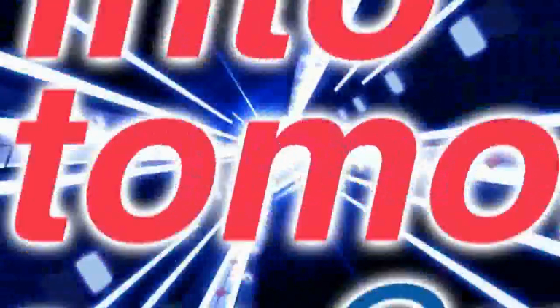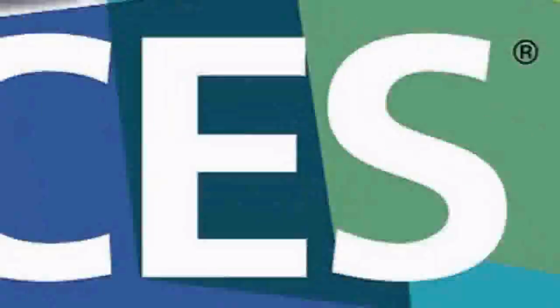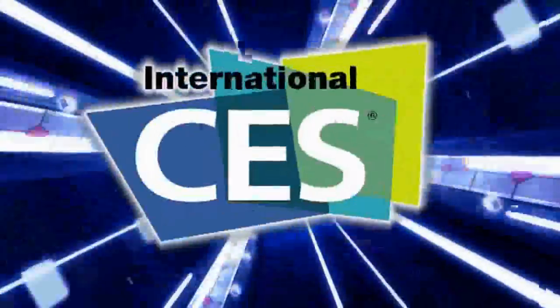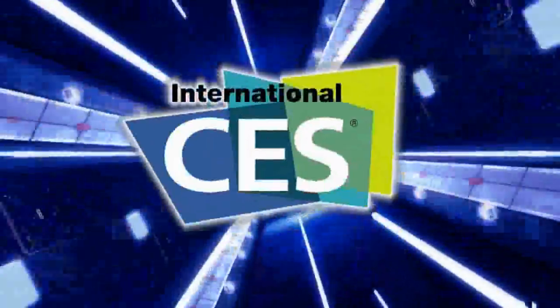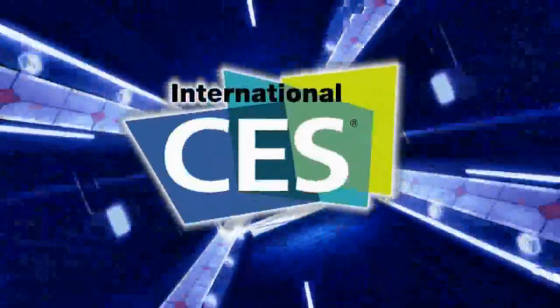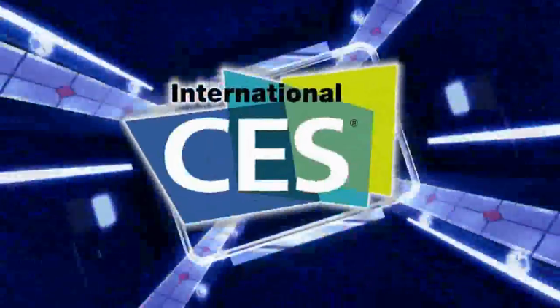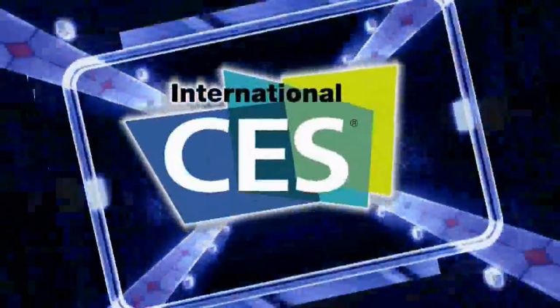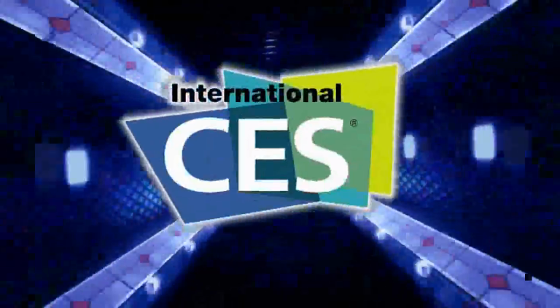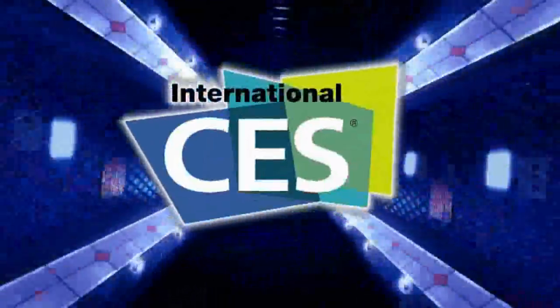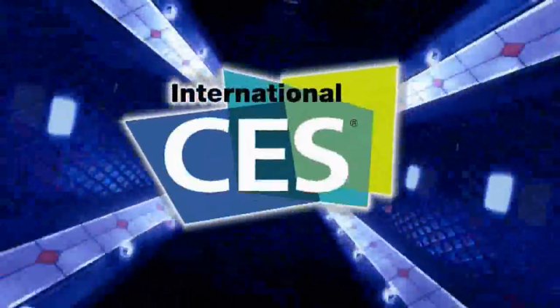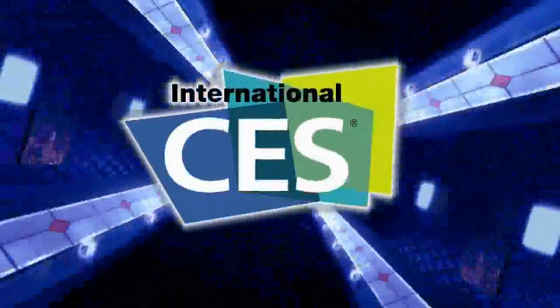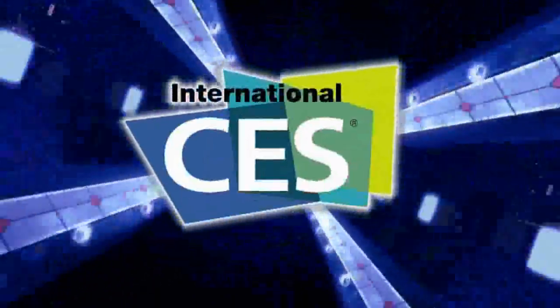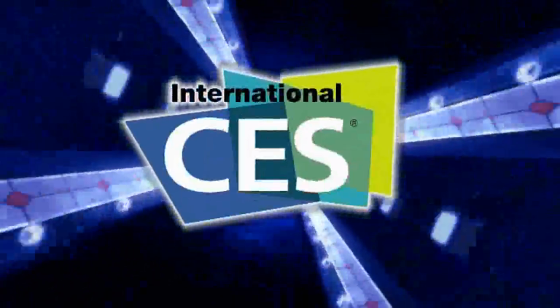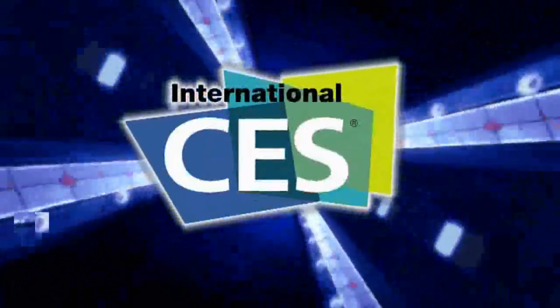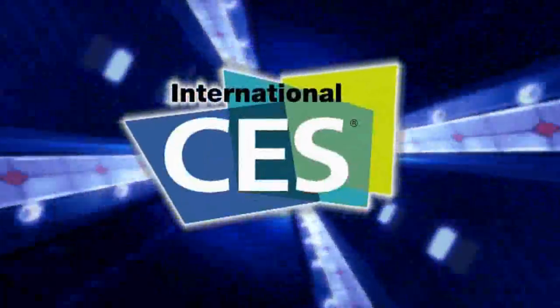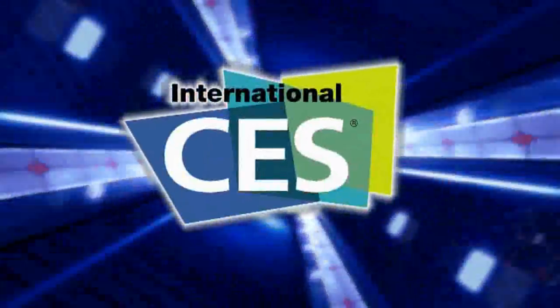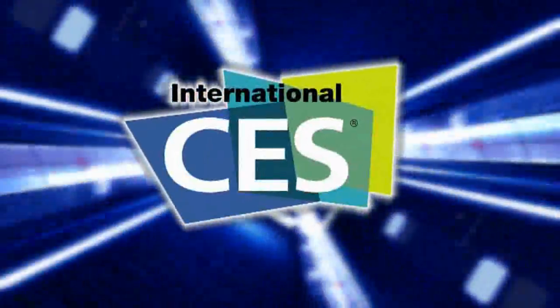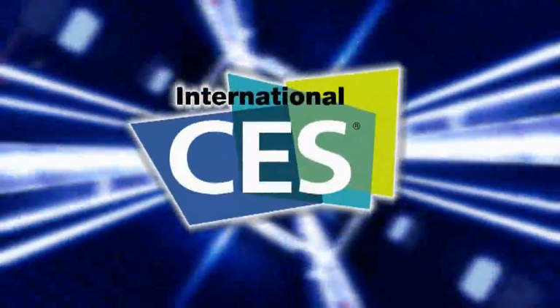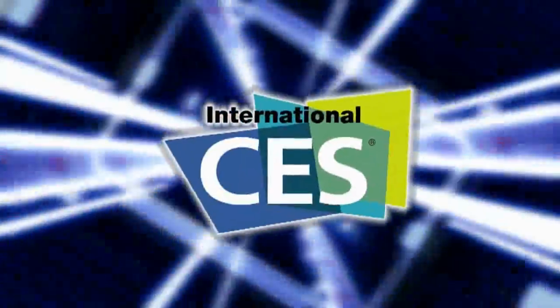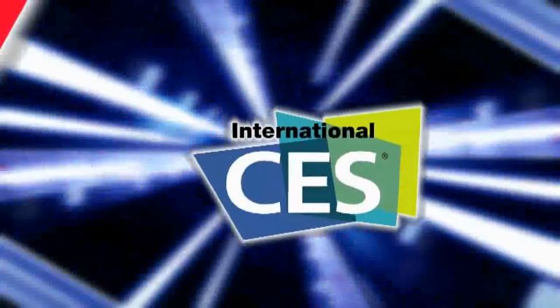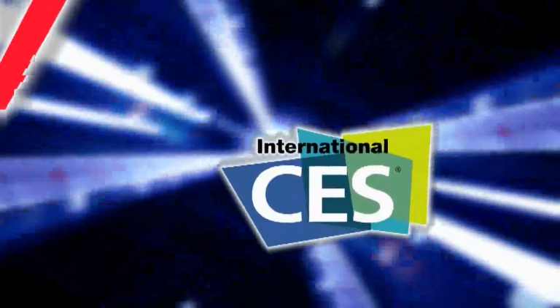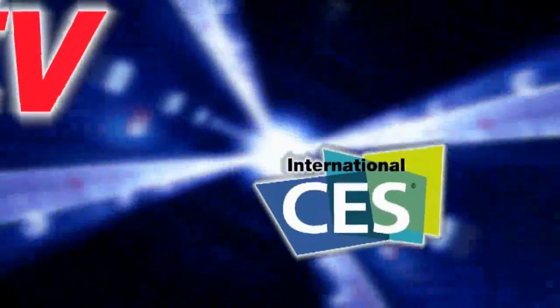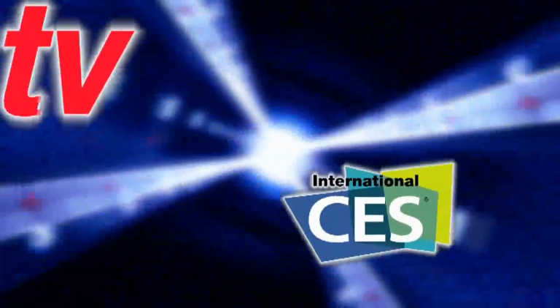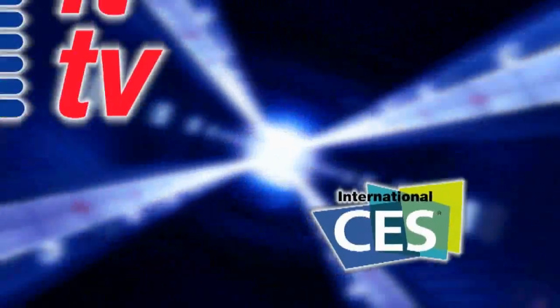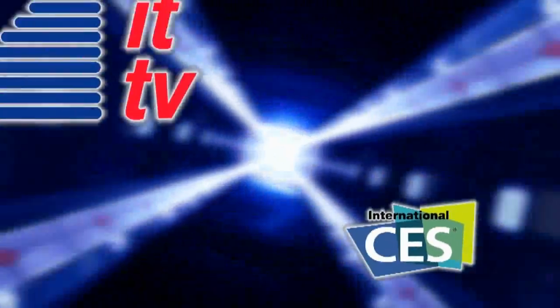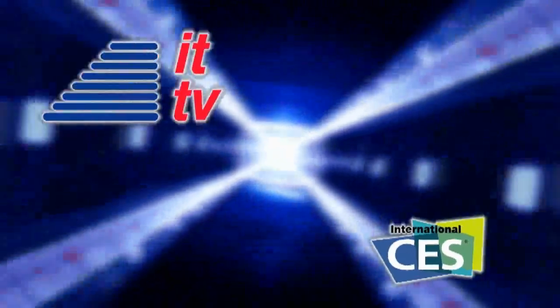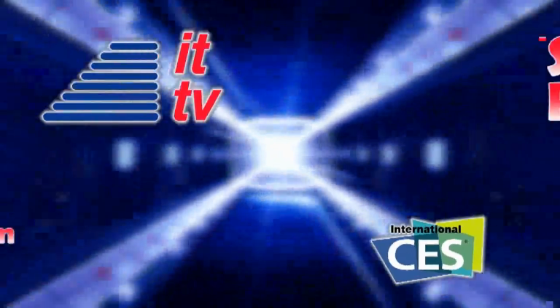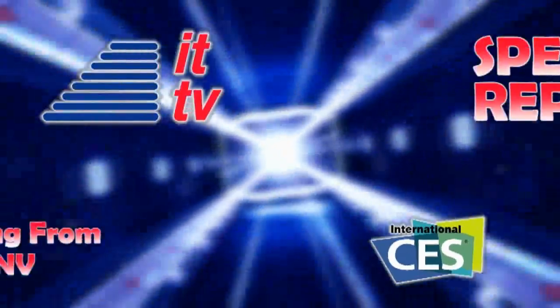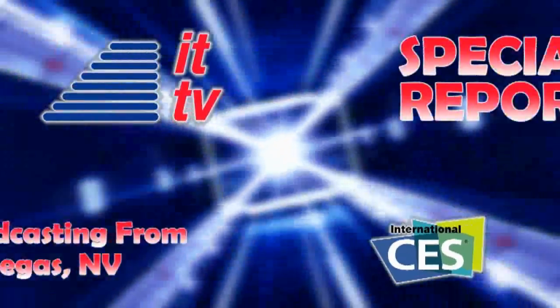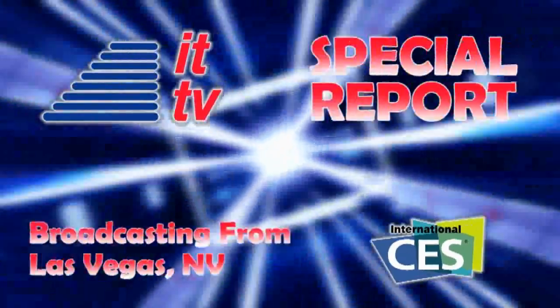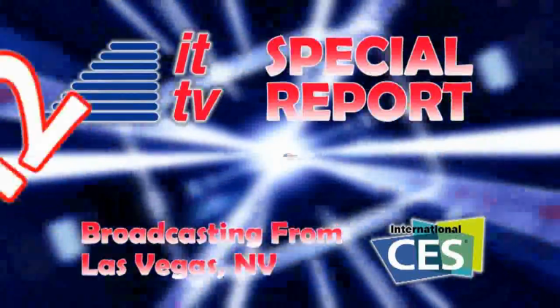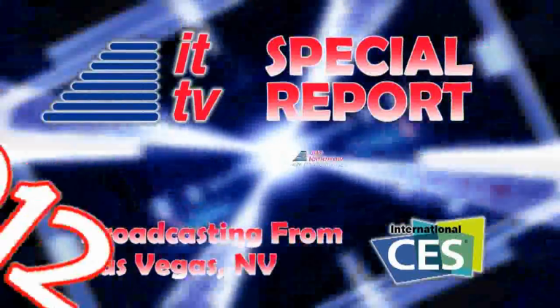From the Consumer Electronics Show in Las Vegas, this is an ITTV special report.